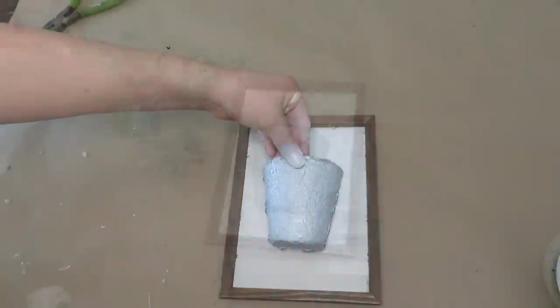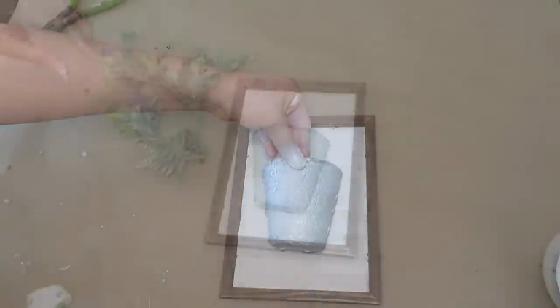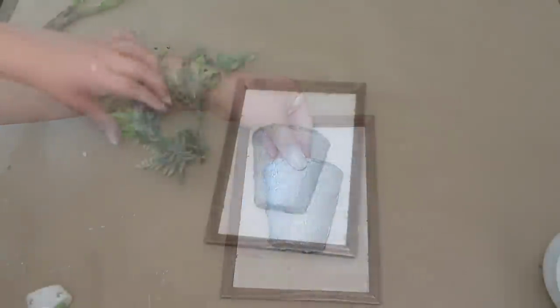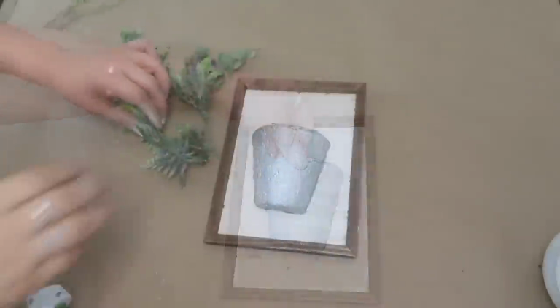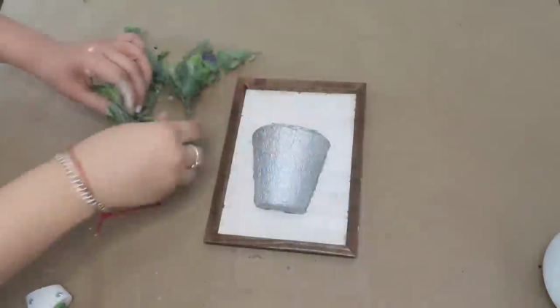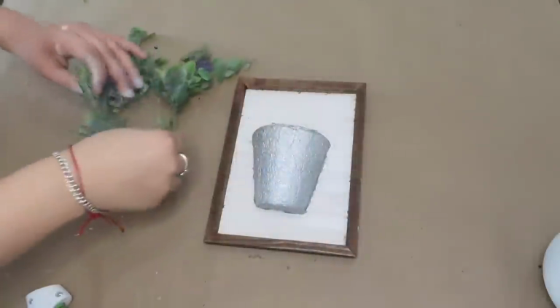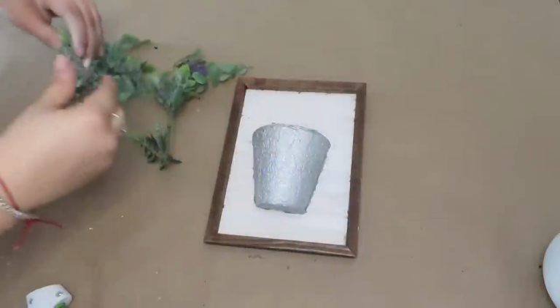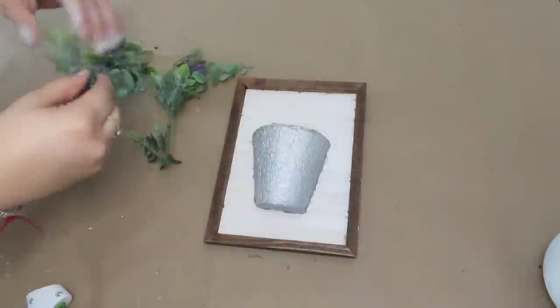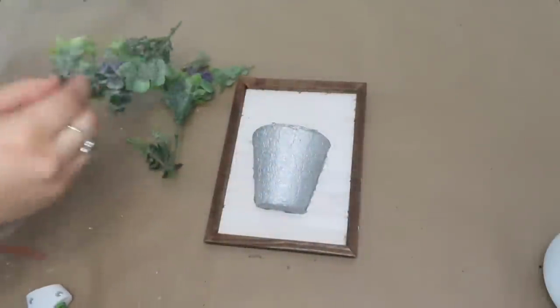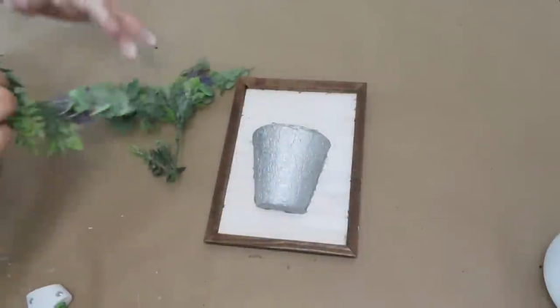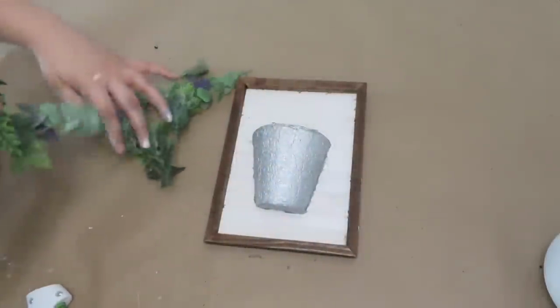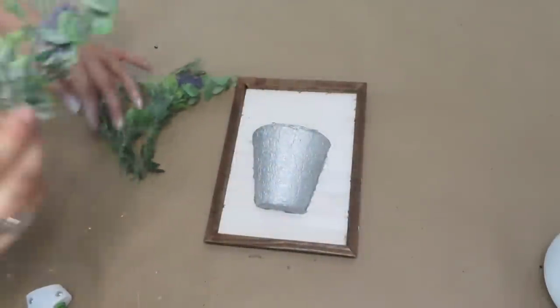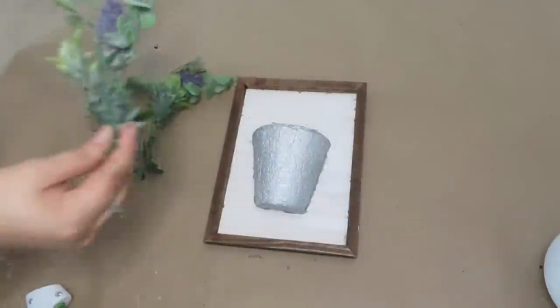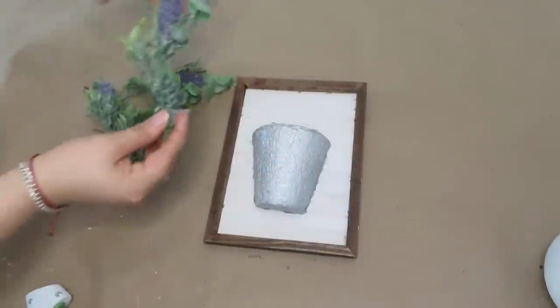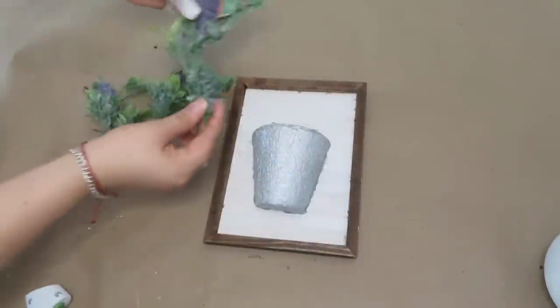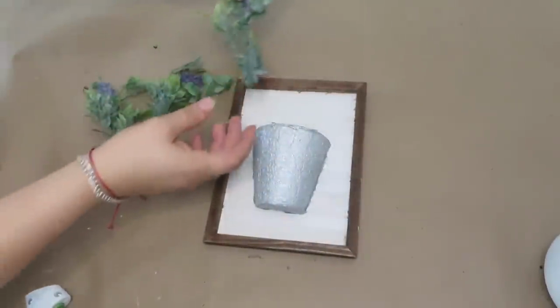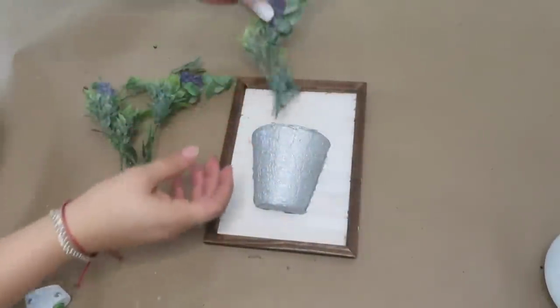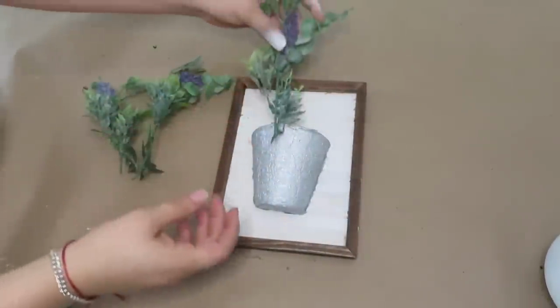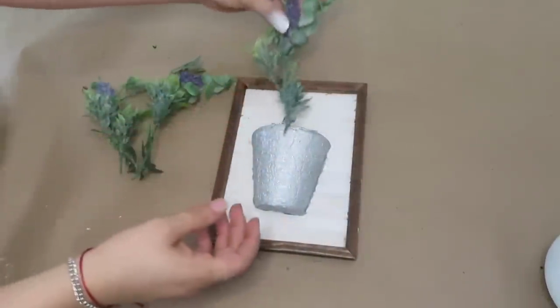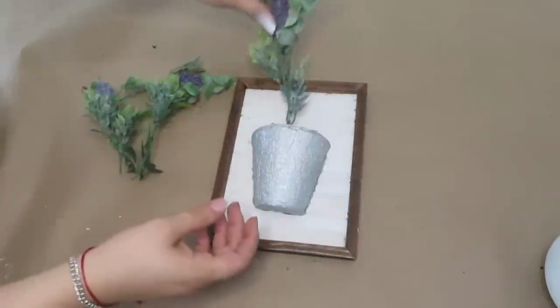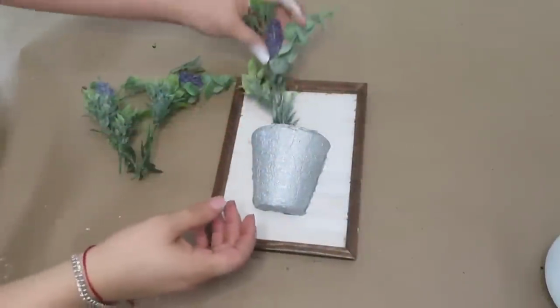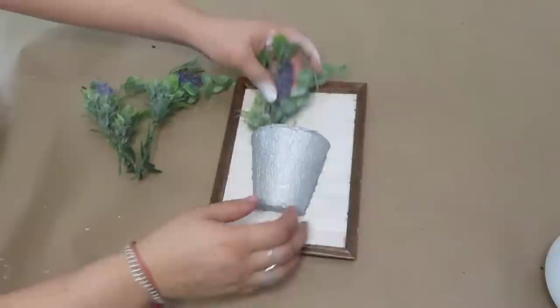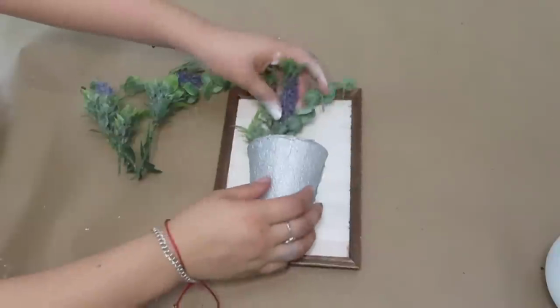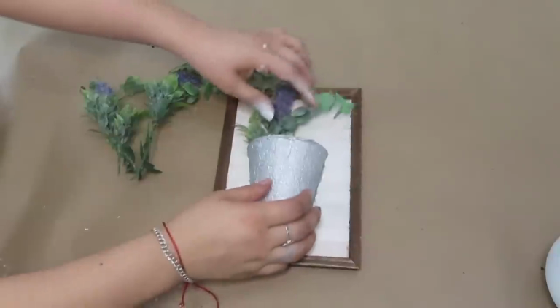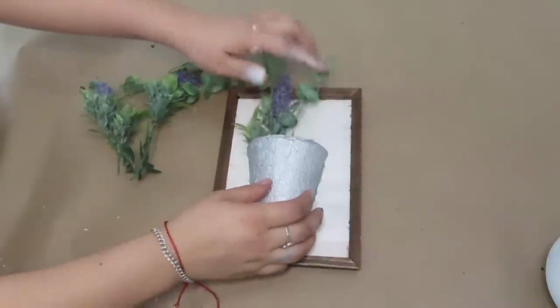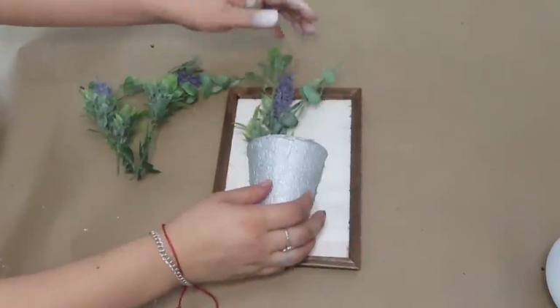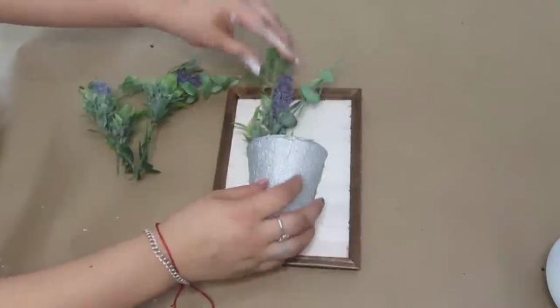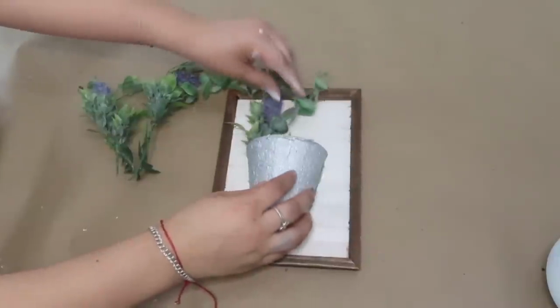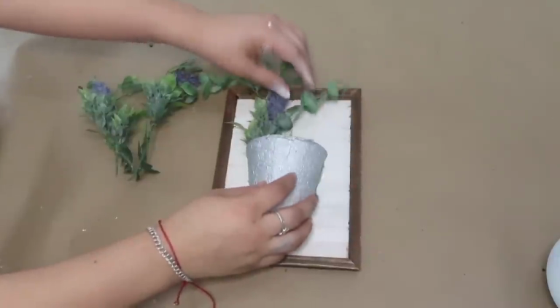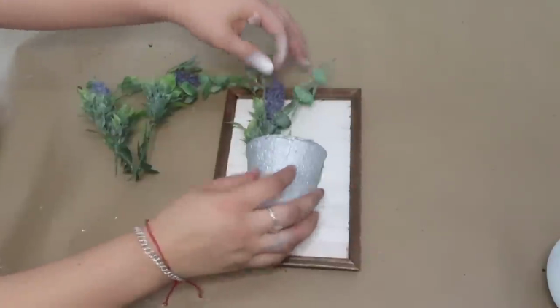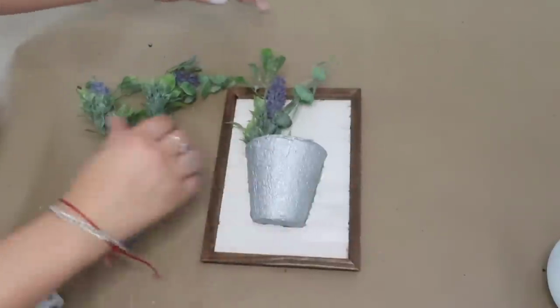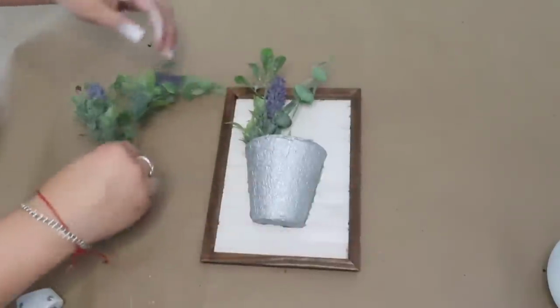Now I'm going to be filling it in with some lavender greenery I also just had around the house.